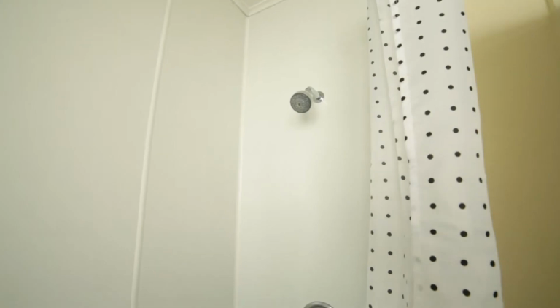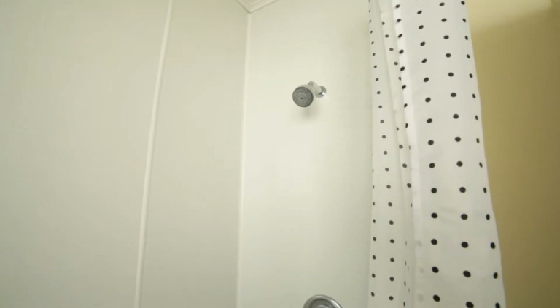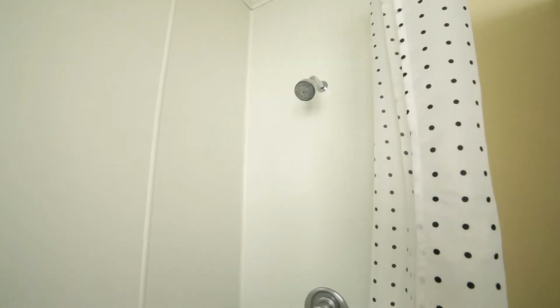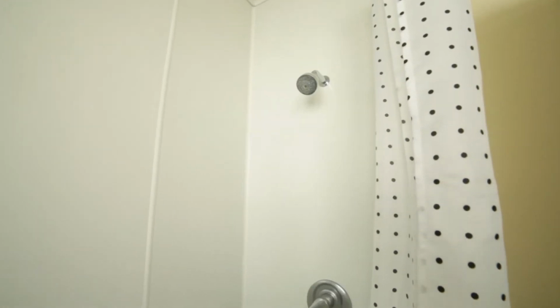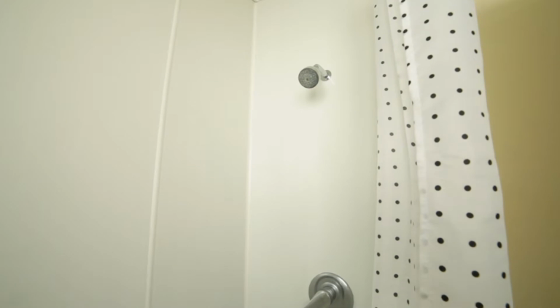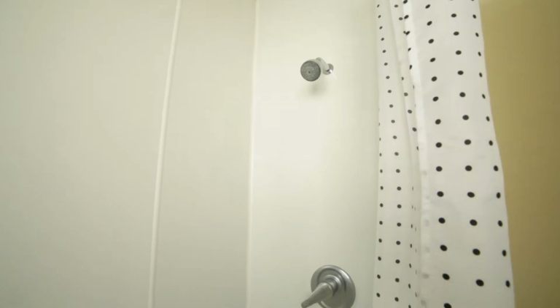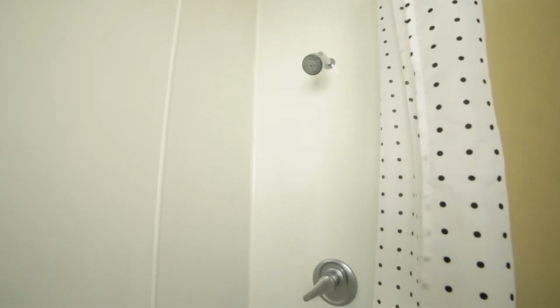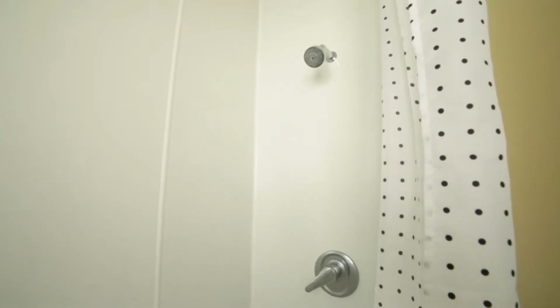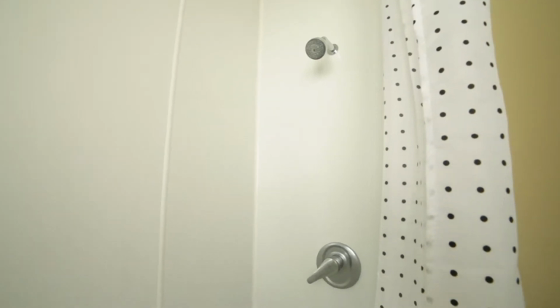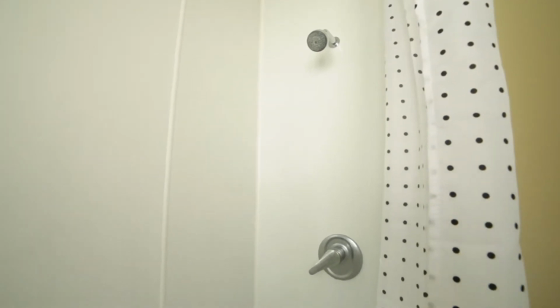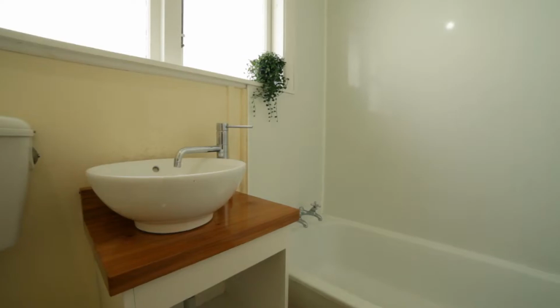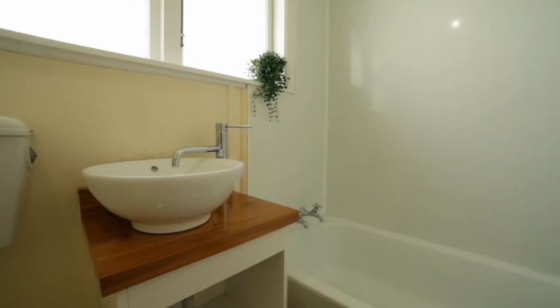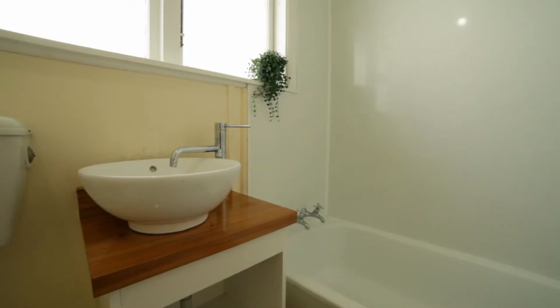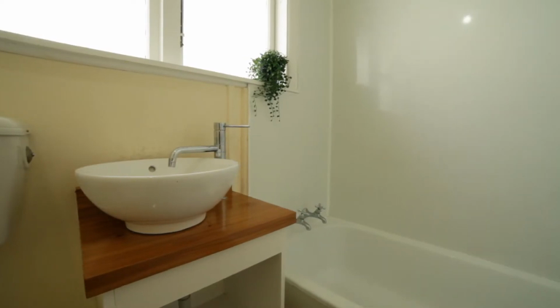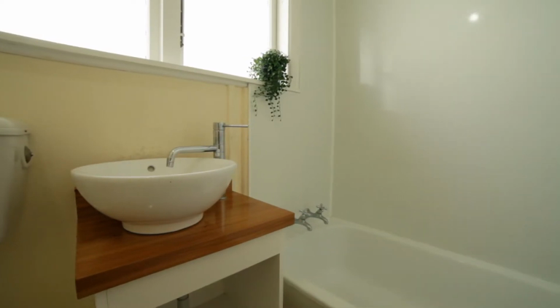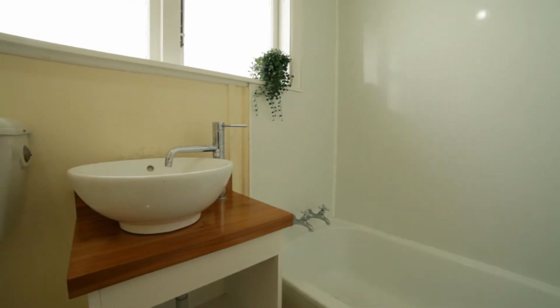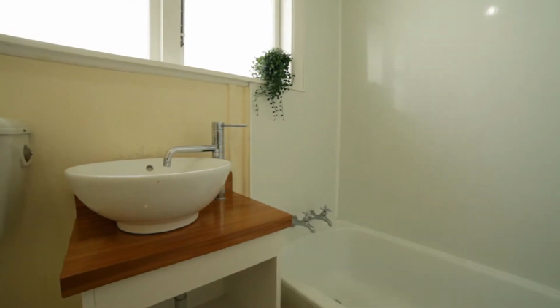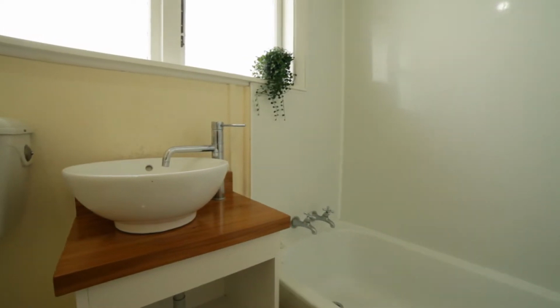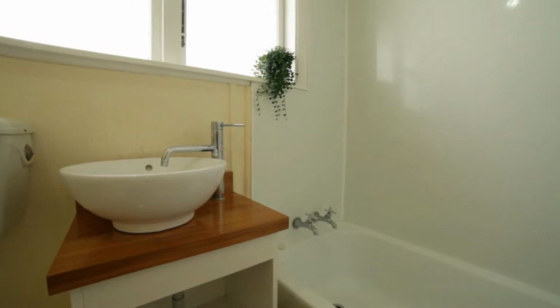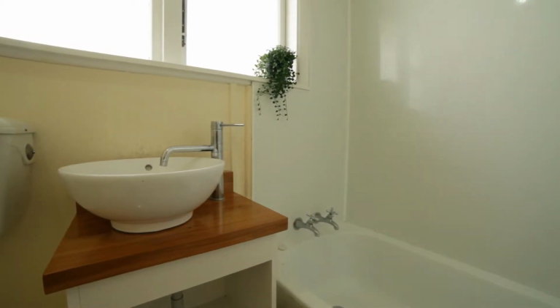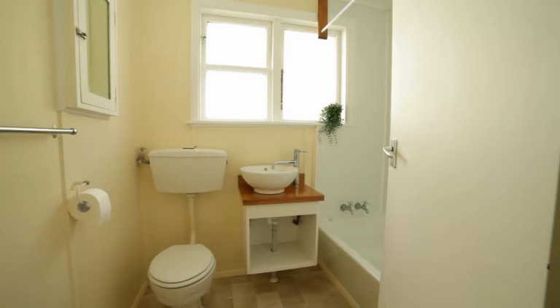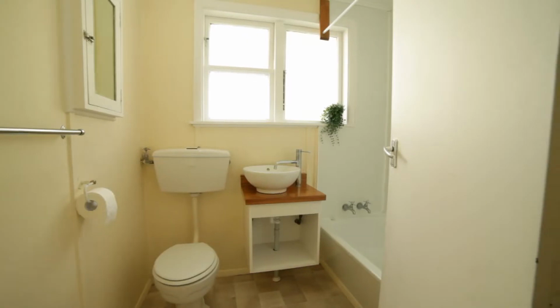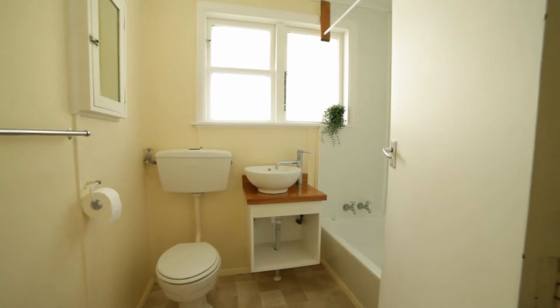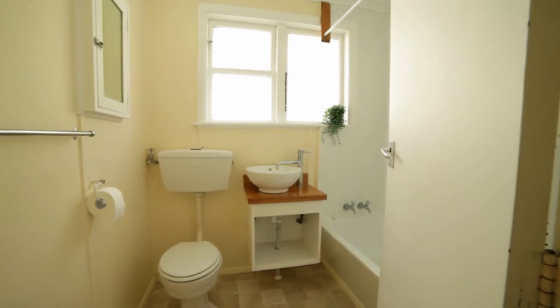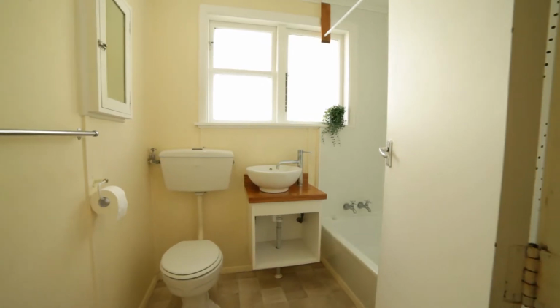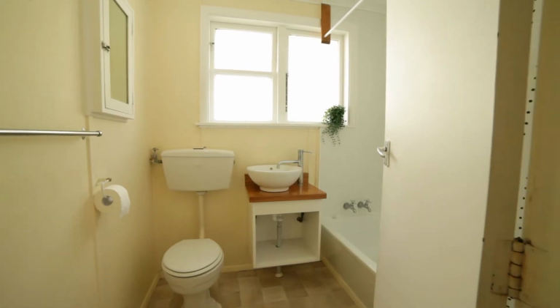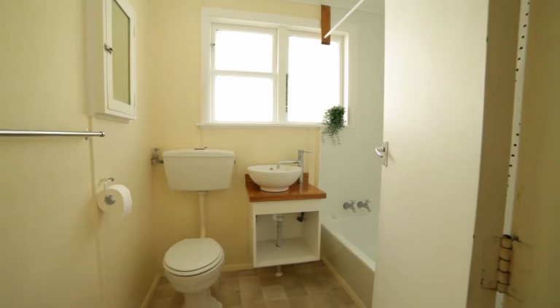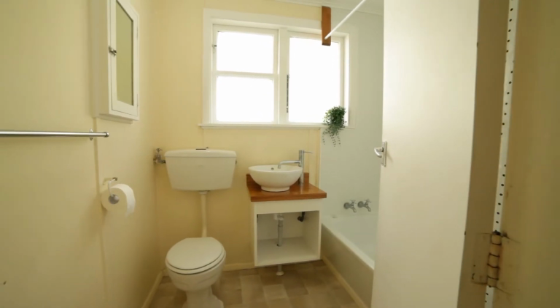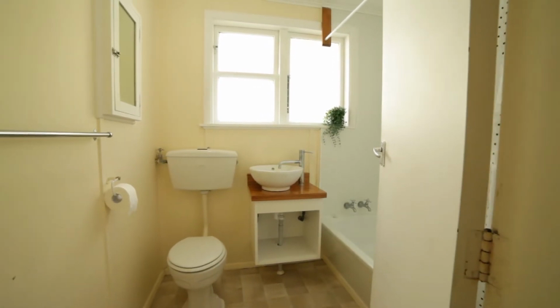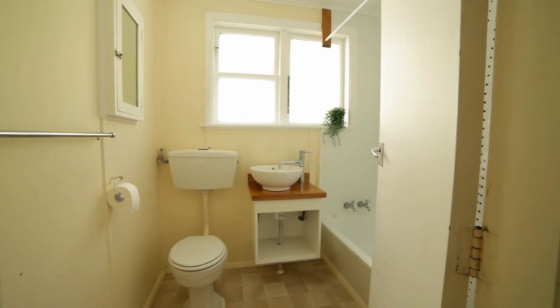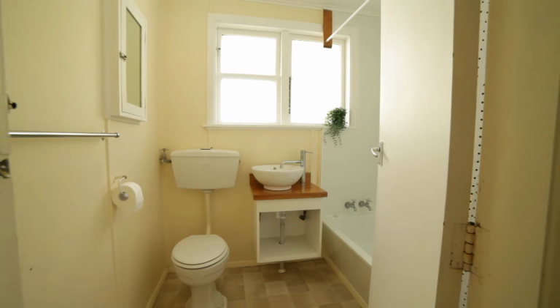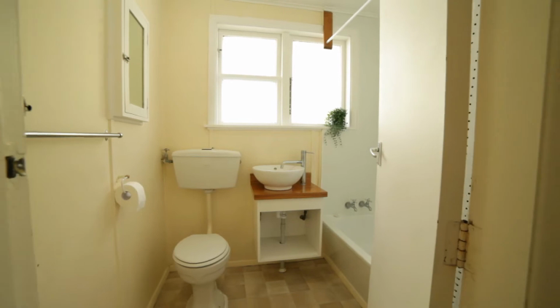The nice, neat and tidy bathroom has been updated. It includes a bath with shower over.